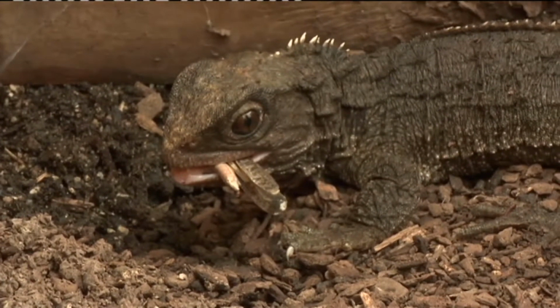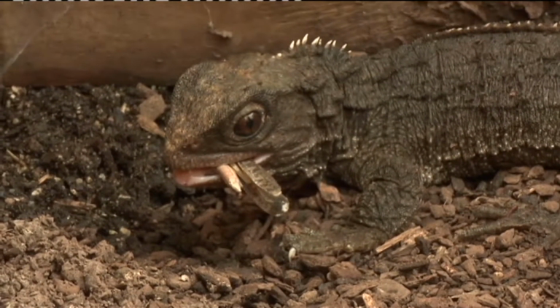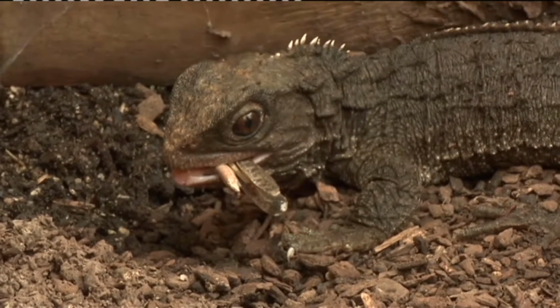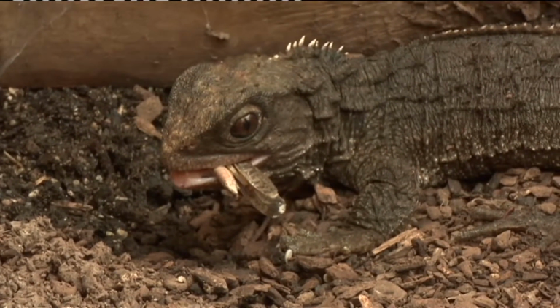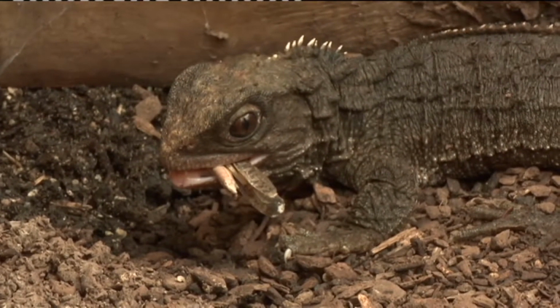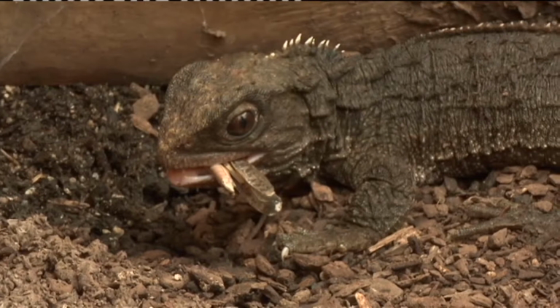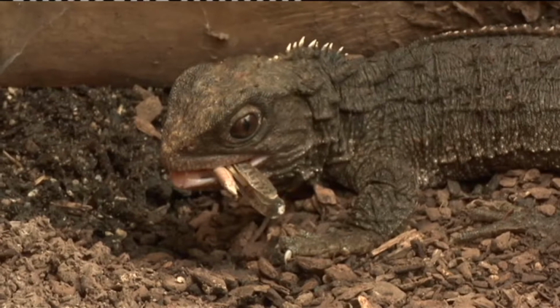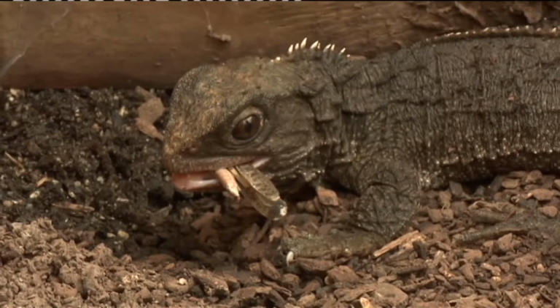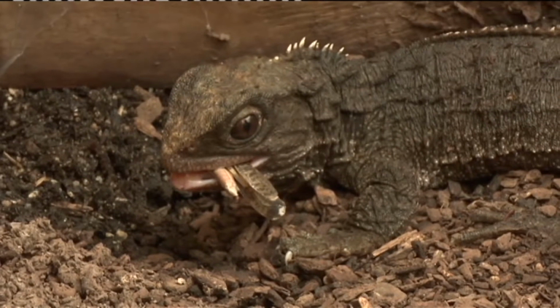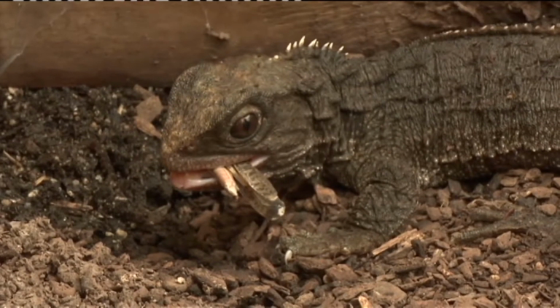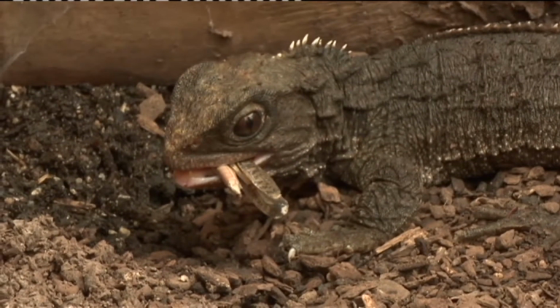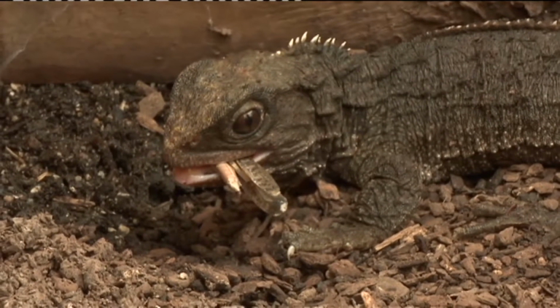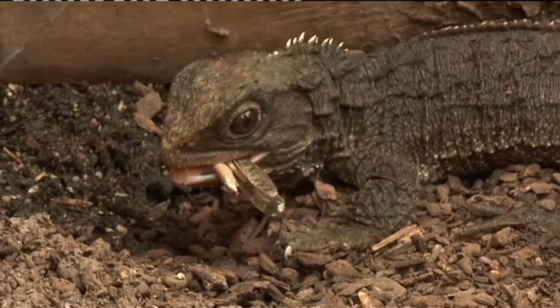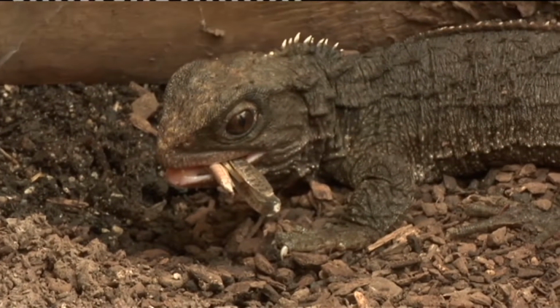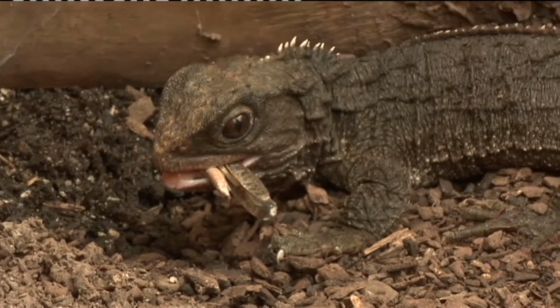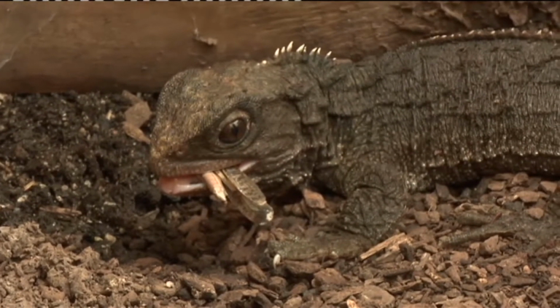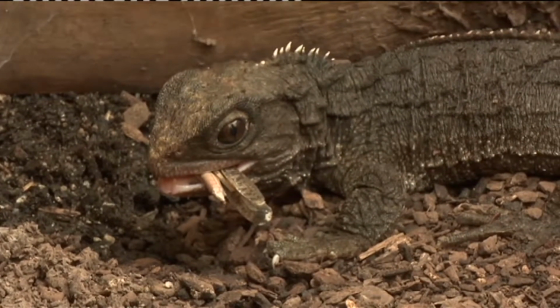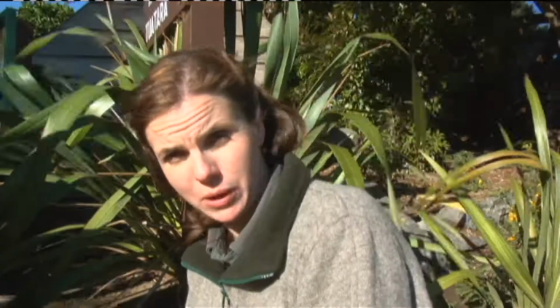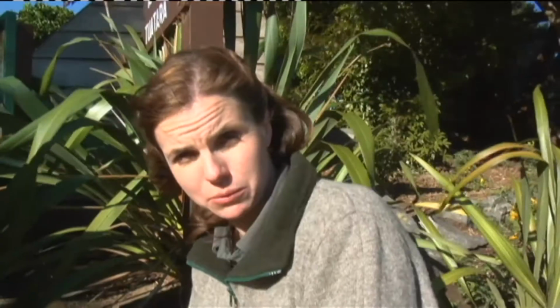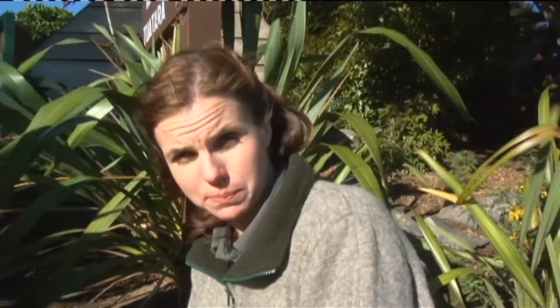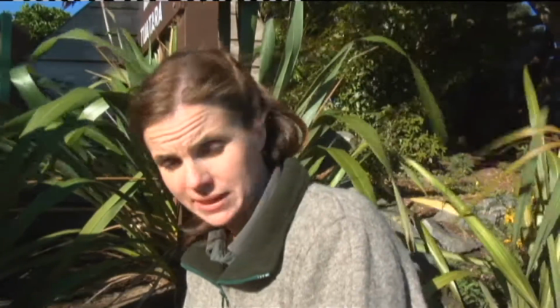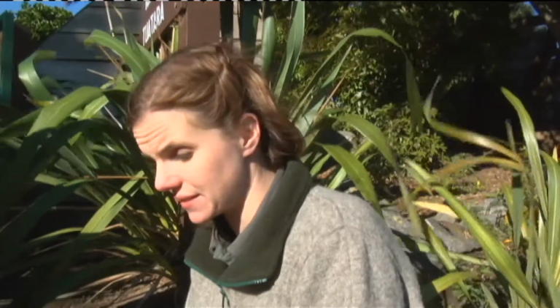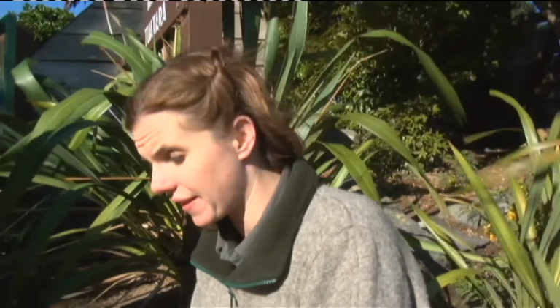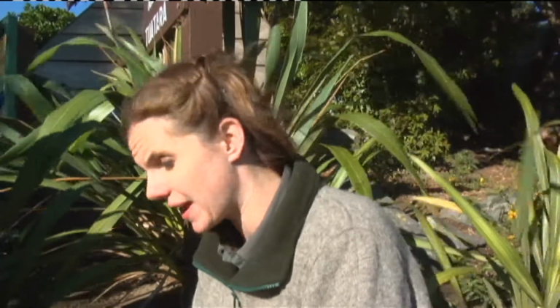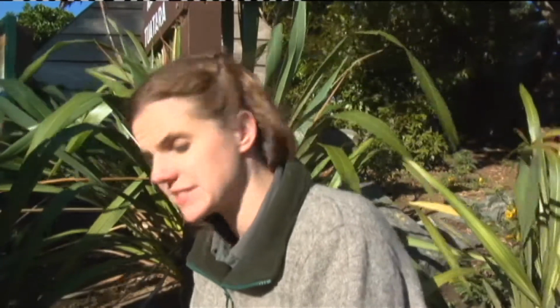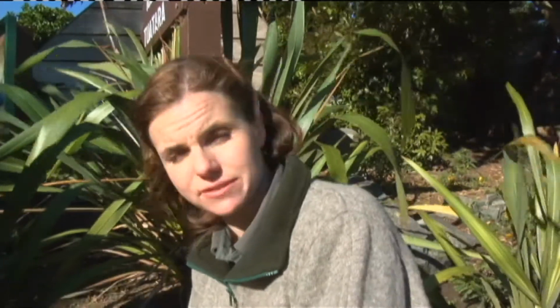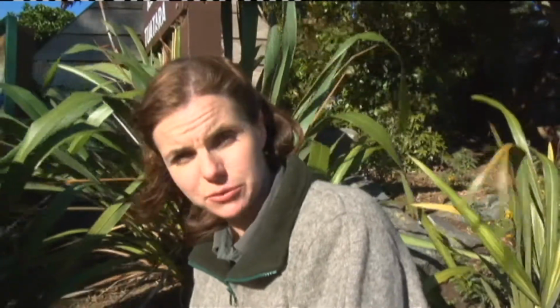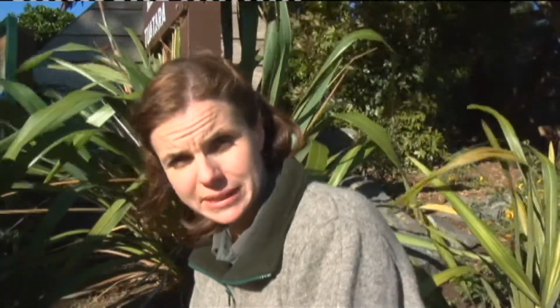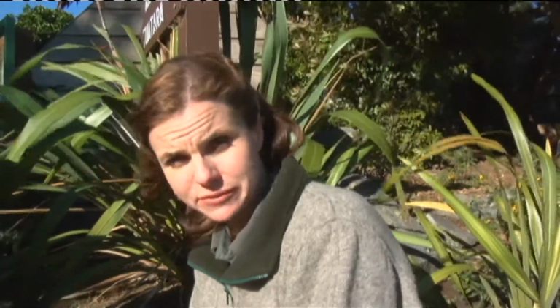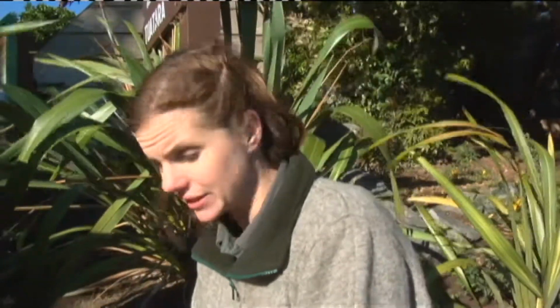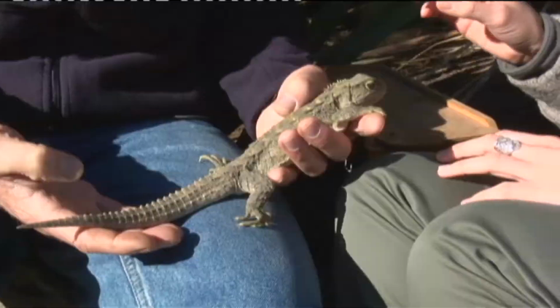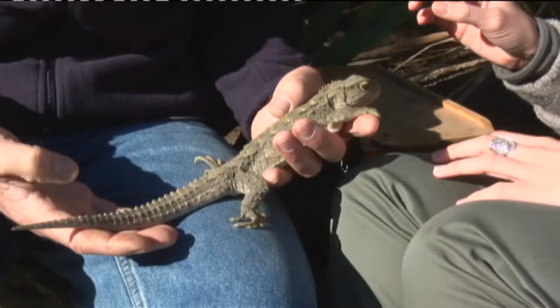Tuatāra actually do need all the help they can get. They don't cope well with predators, so they have to live on predator-free islands.